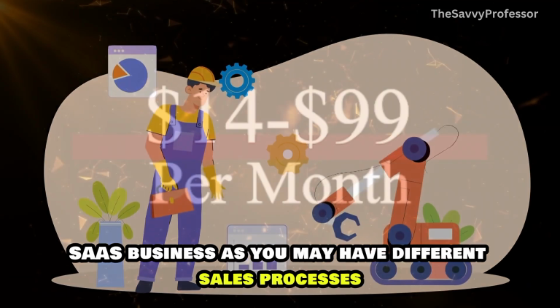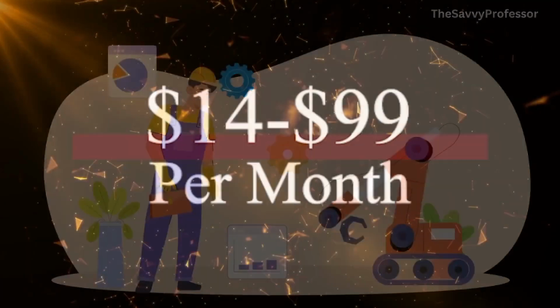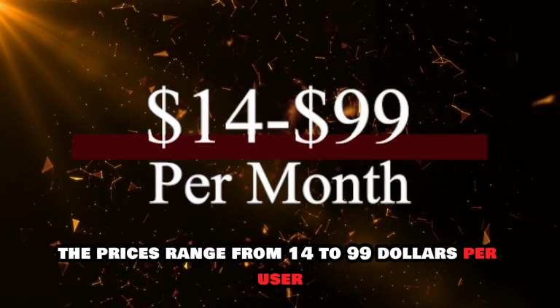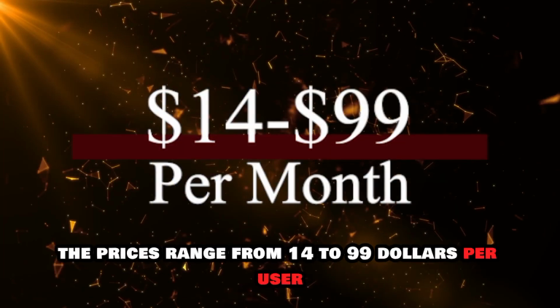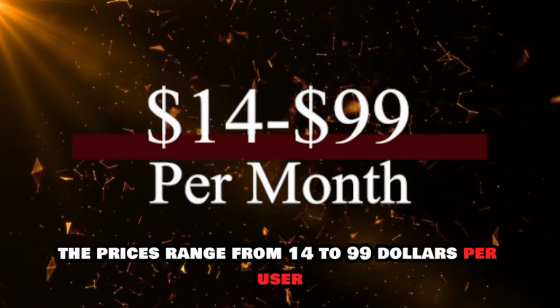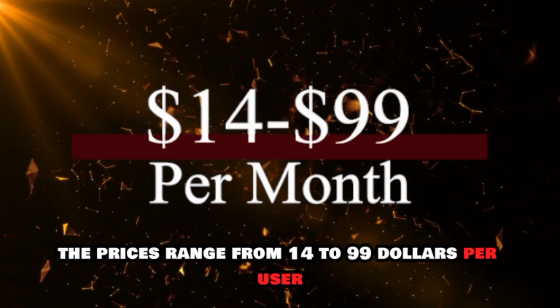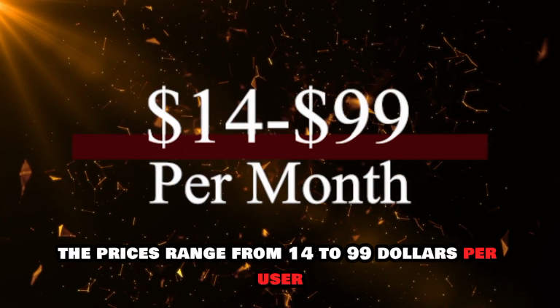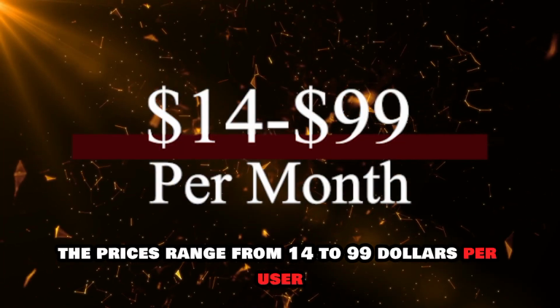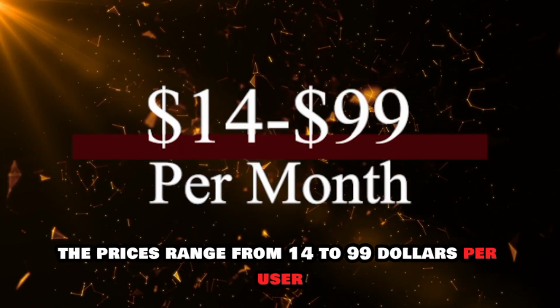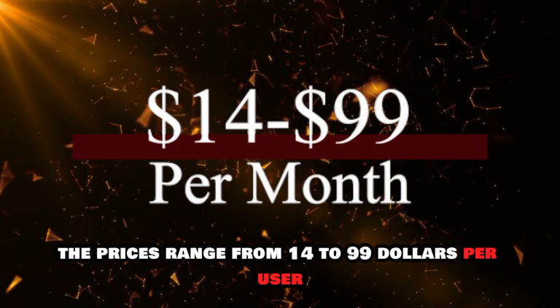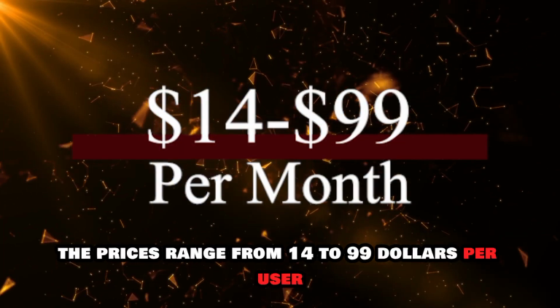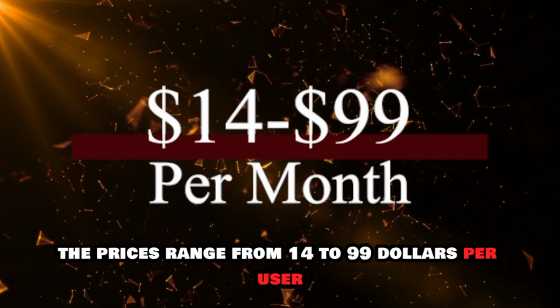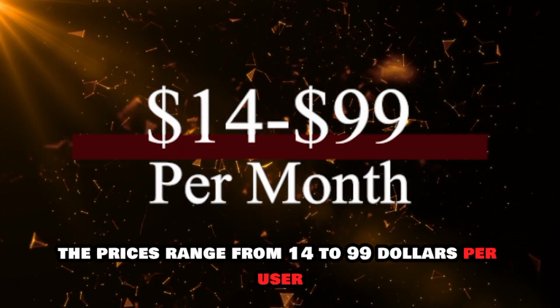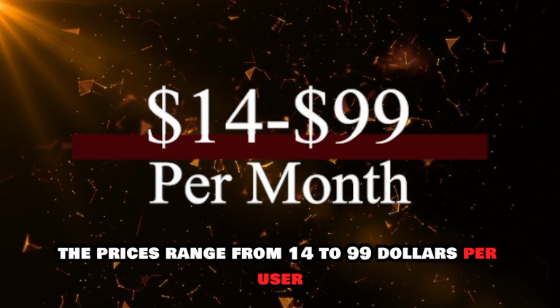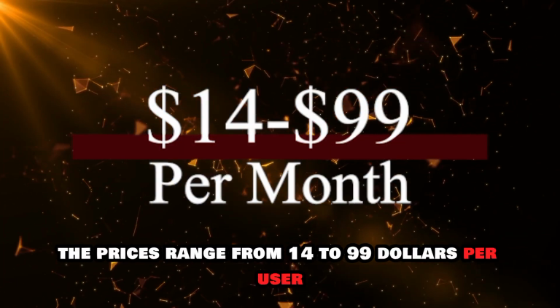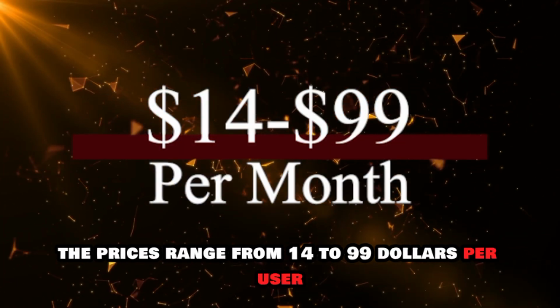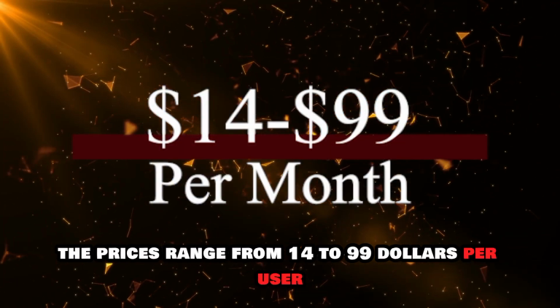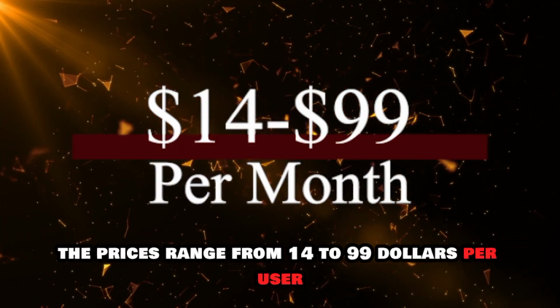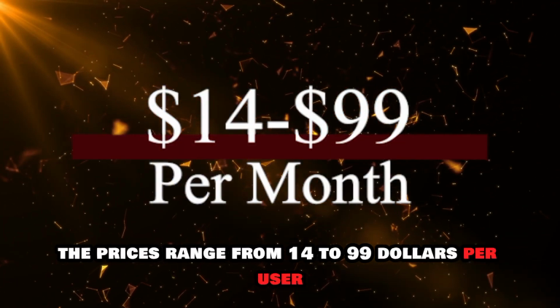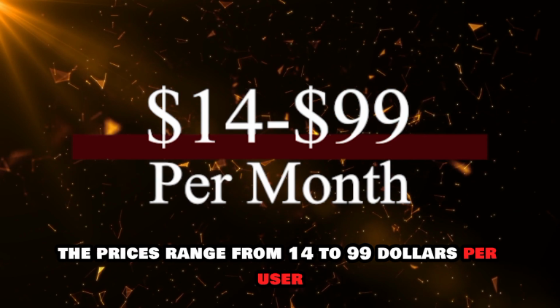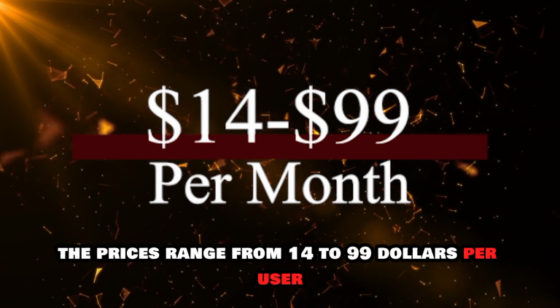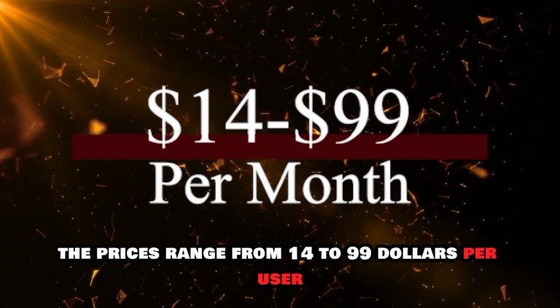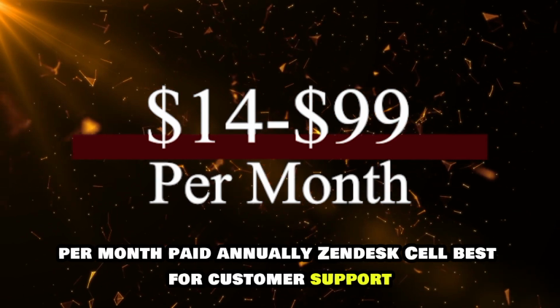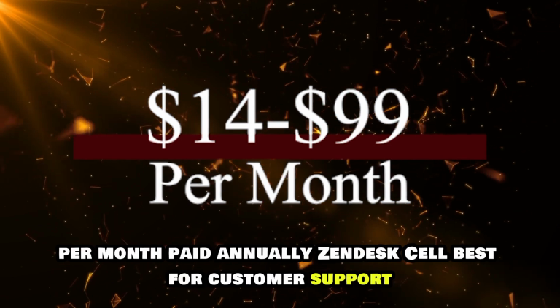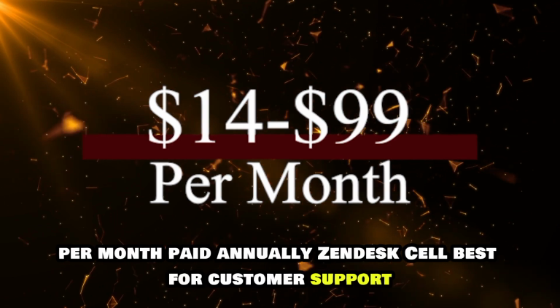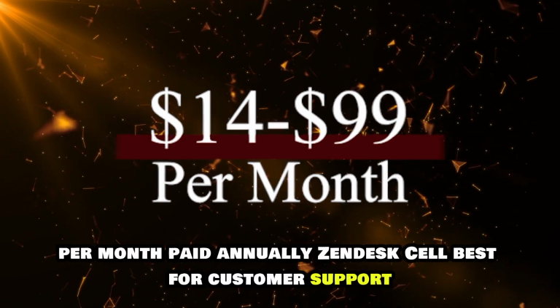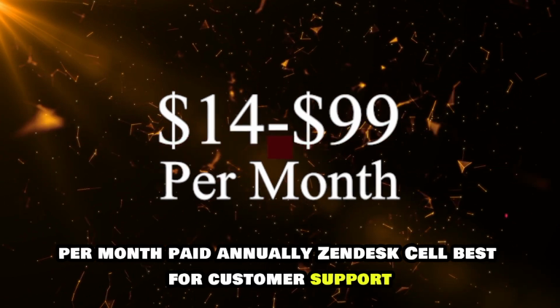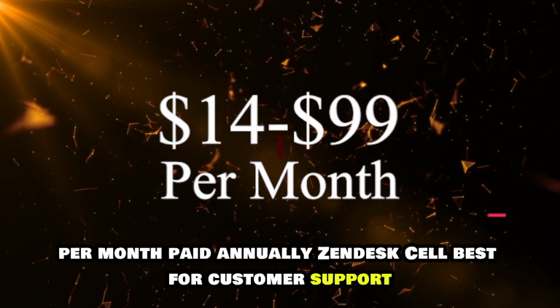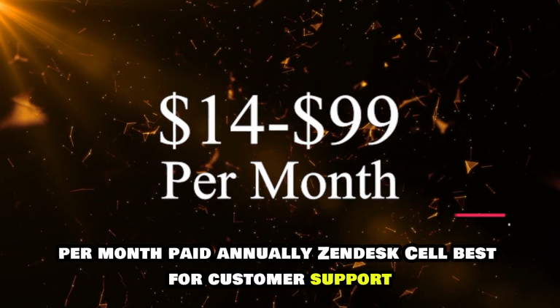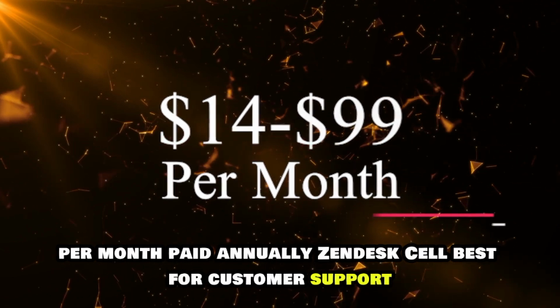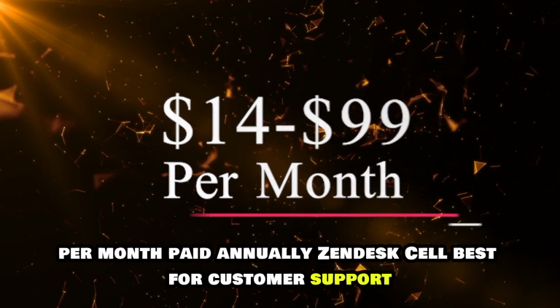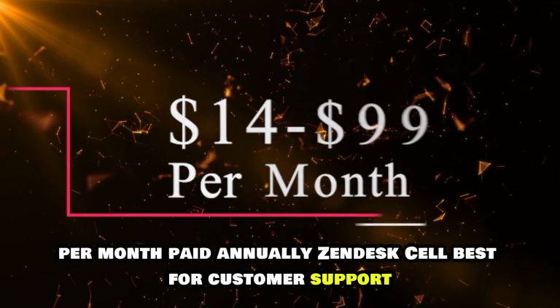The prices range from $14 to $99 per user per month, paid annually.